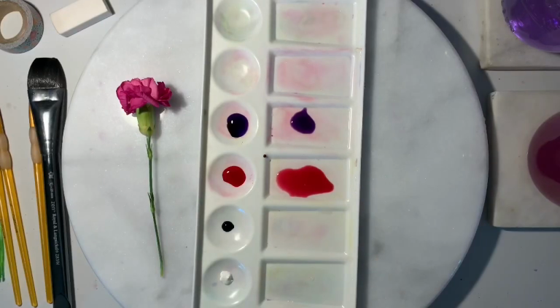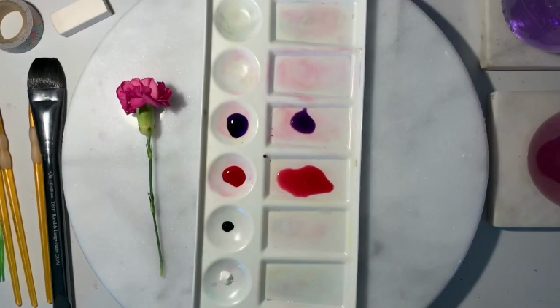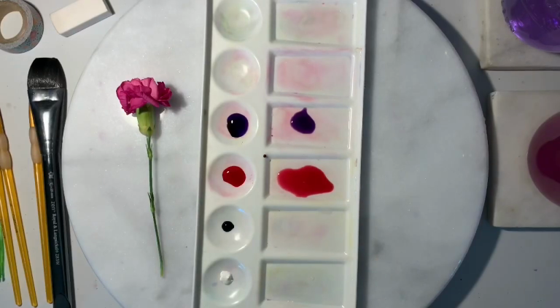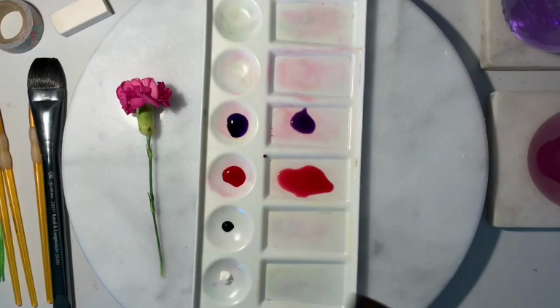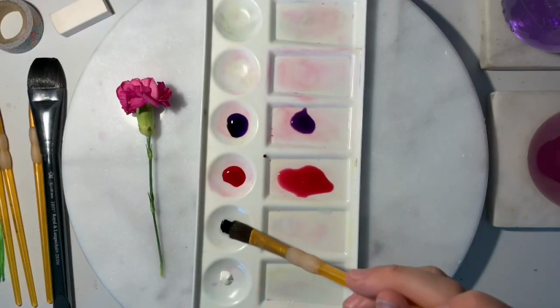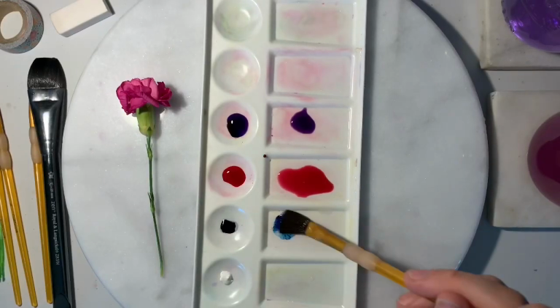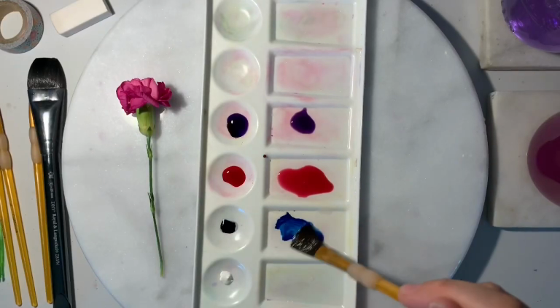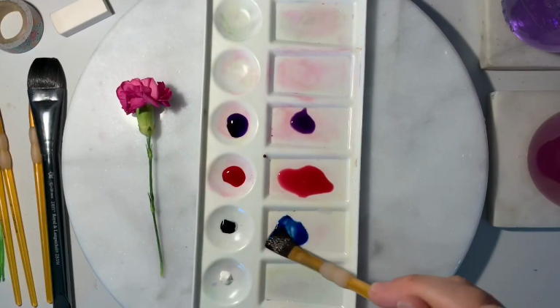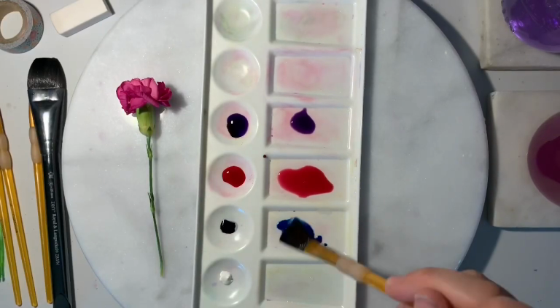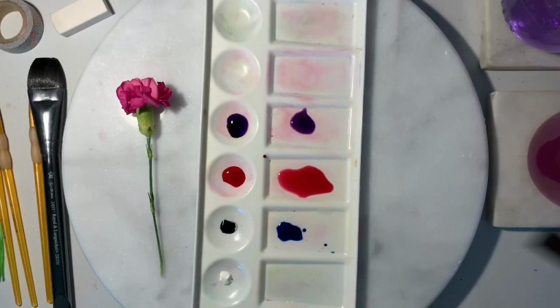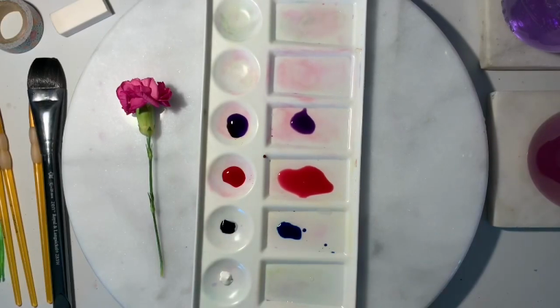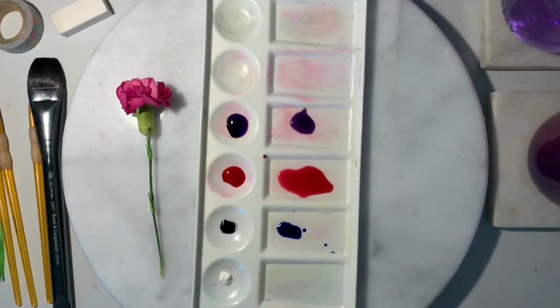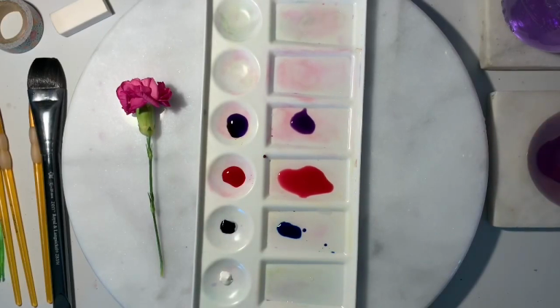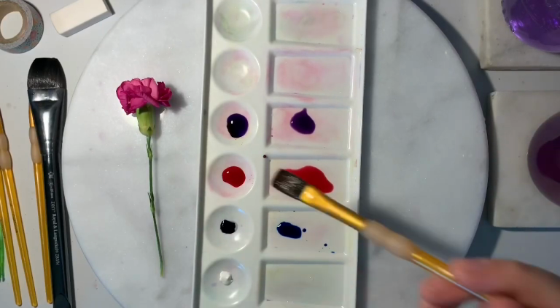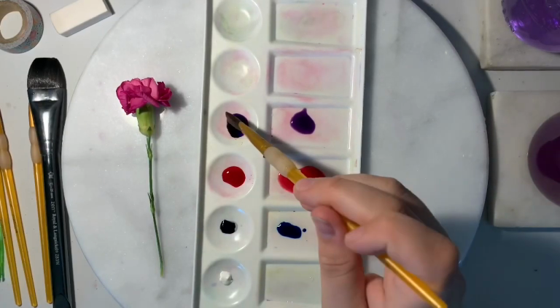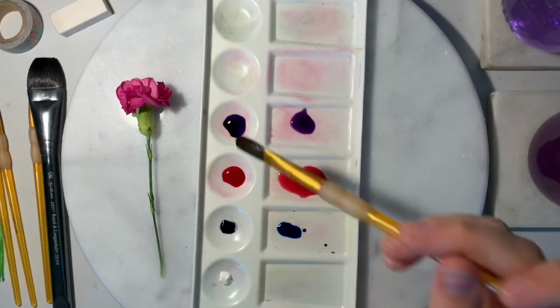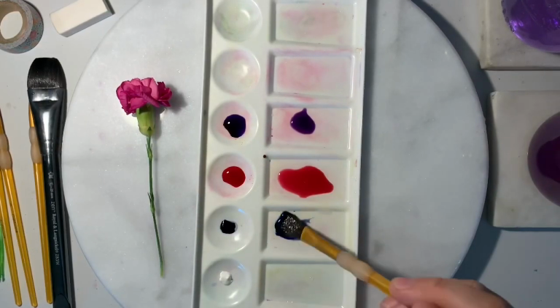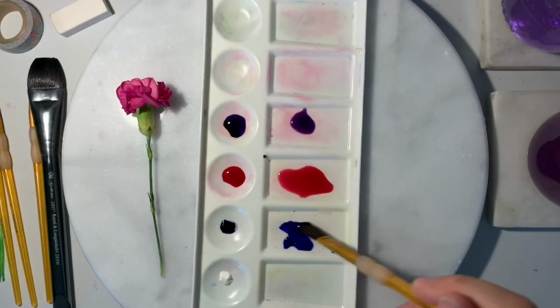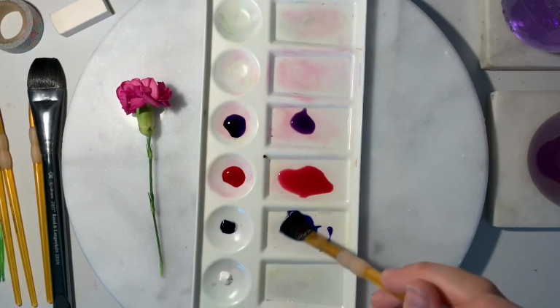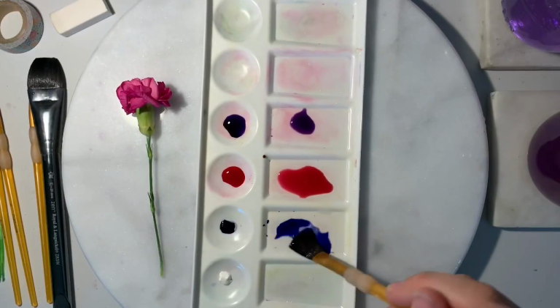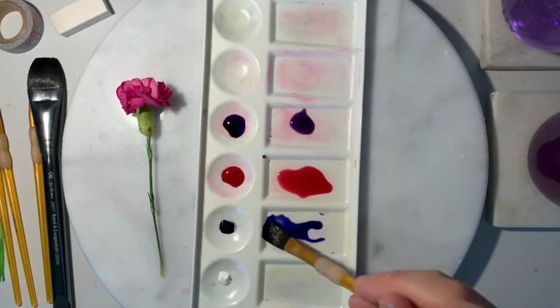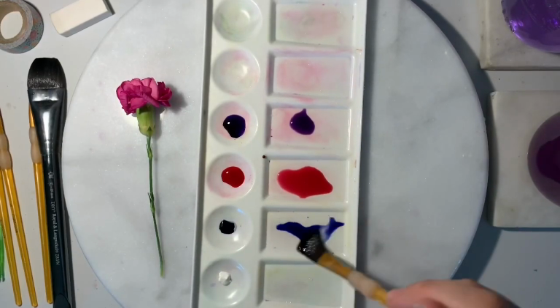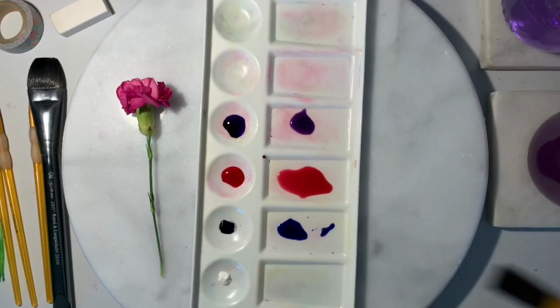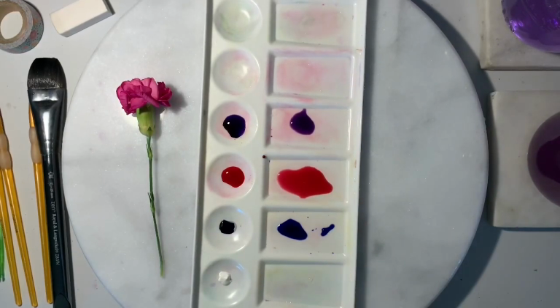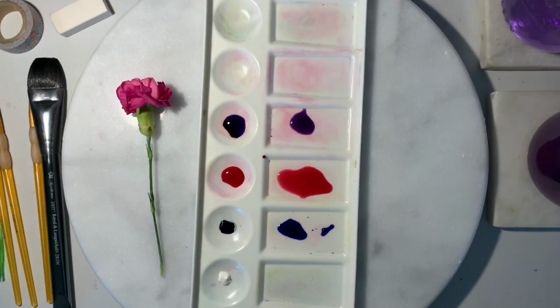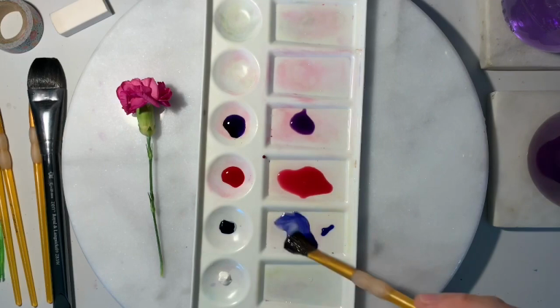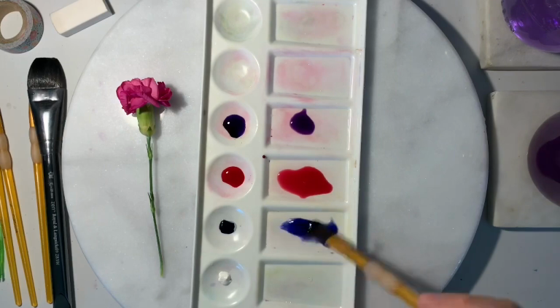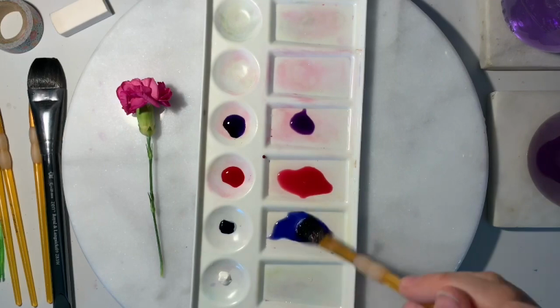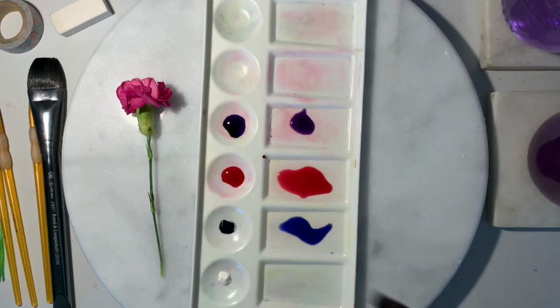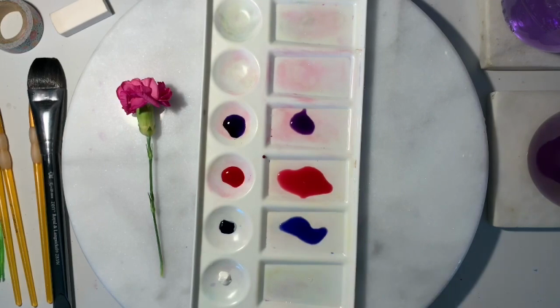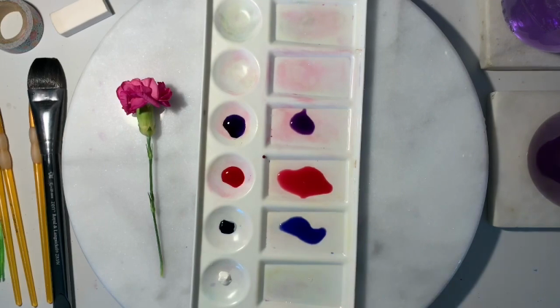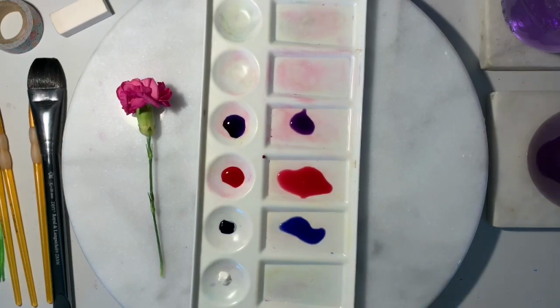Next, it's time to mix your paint. Remember, the more water you add, the lighter the shade will be.